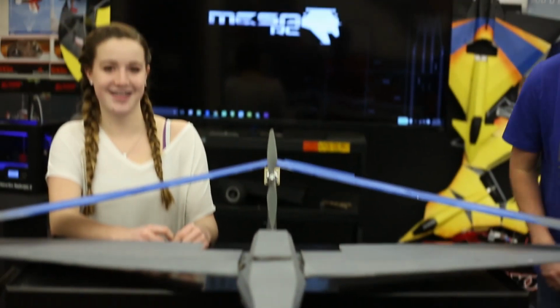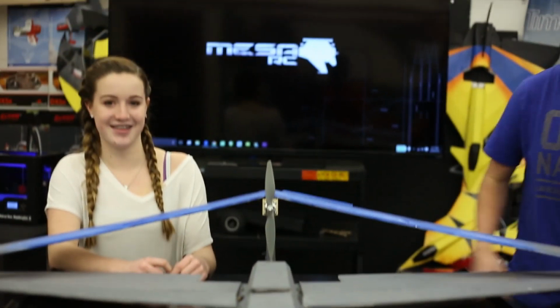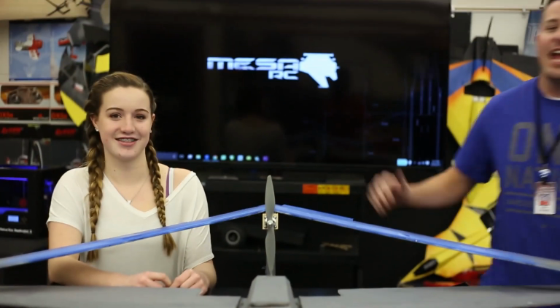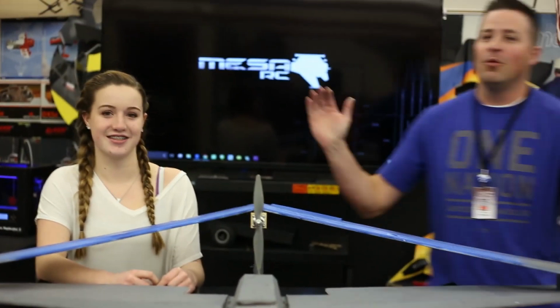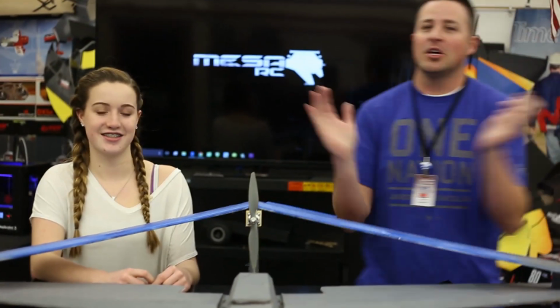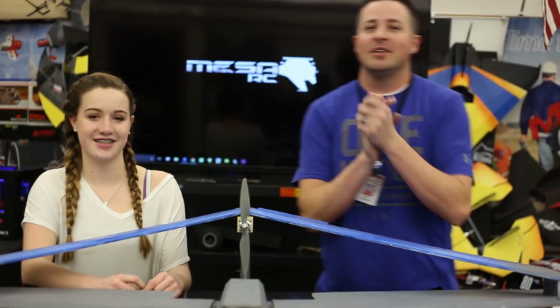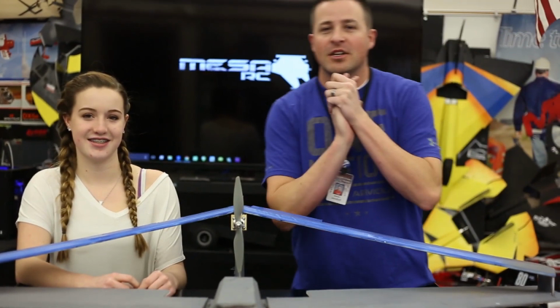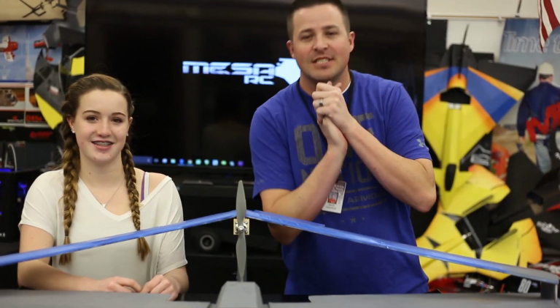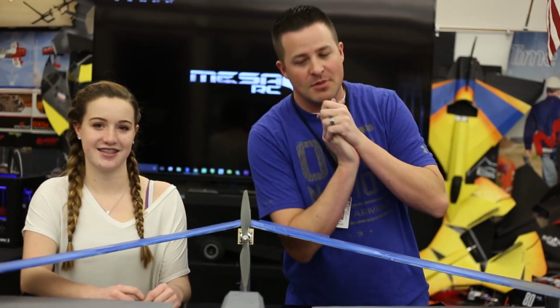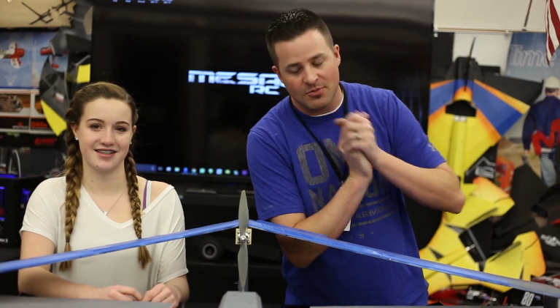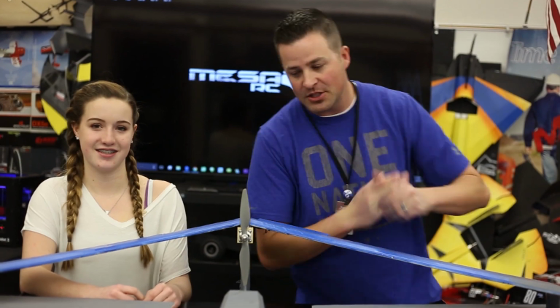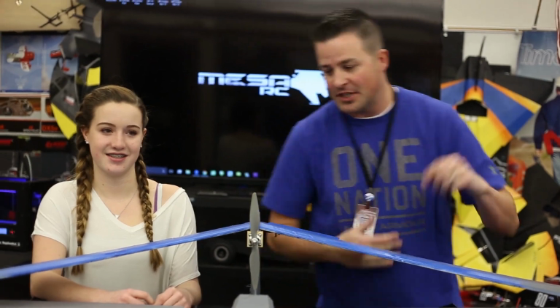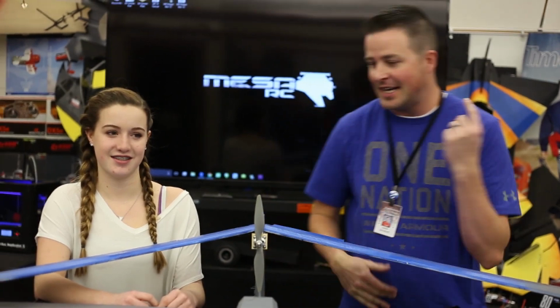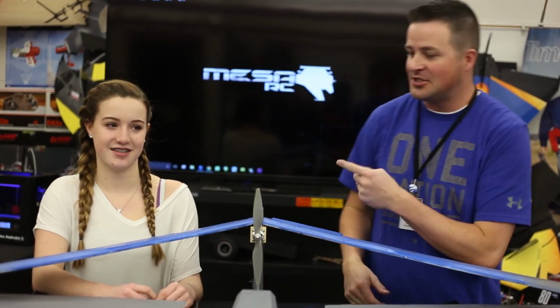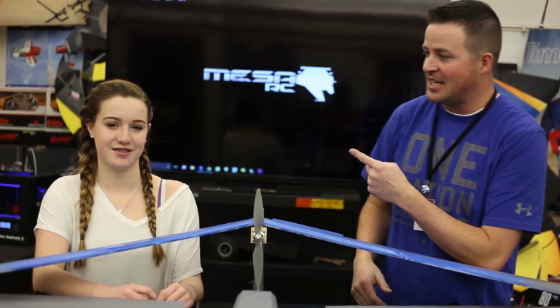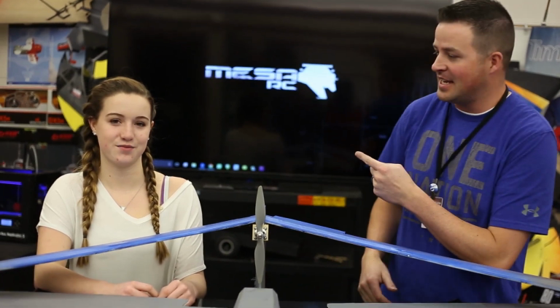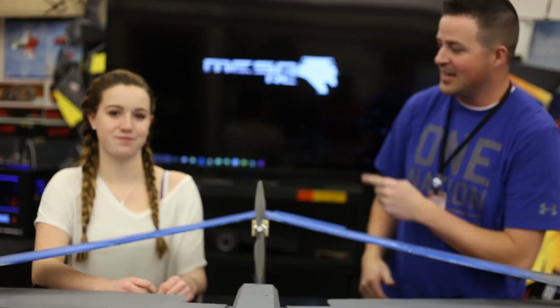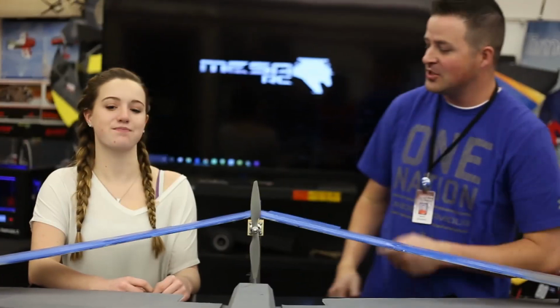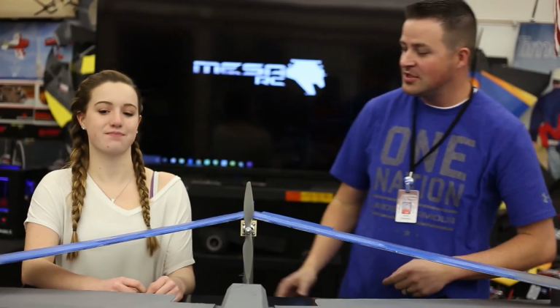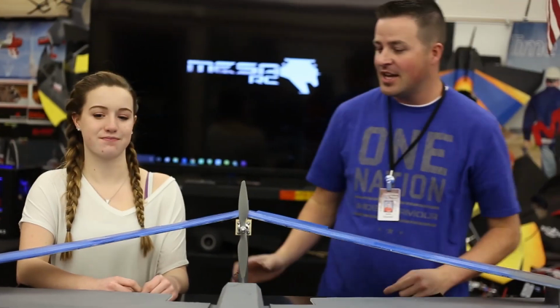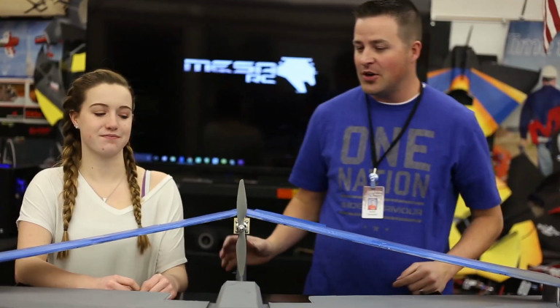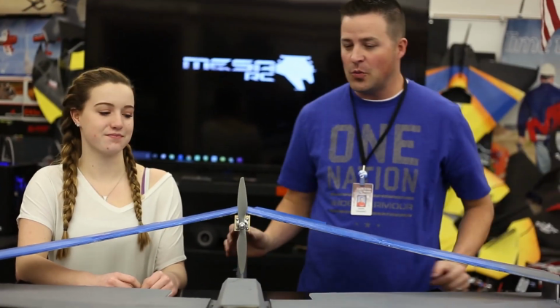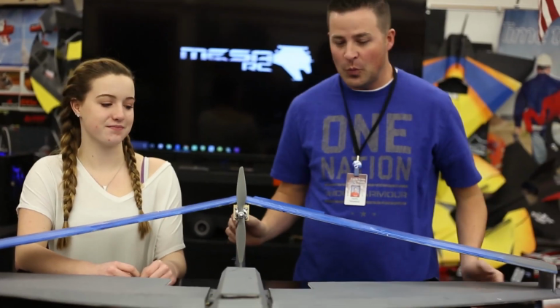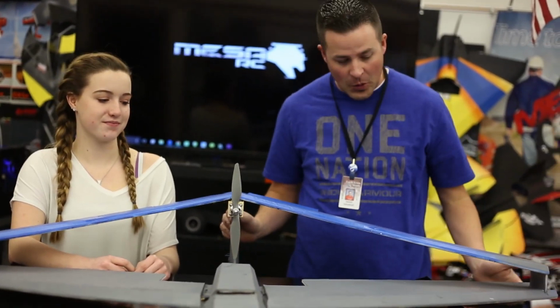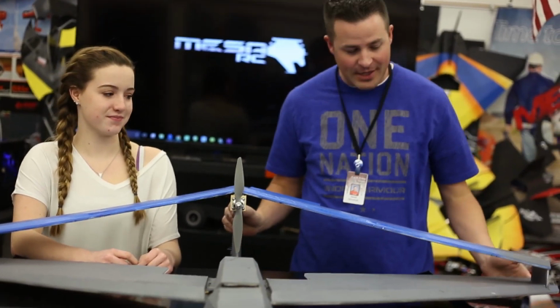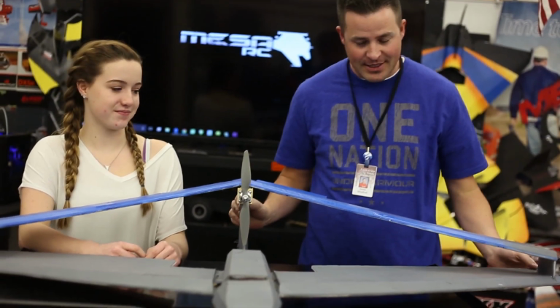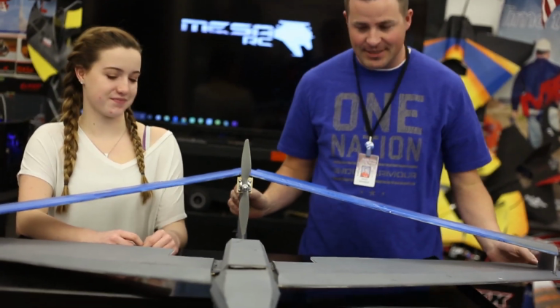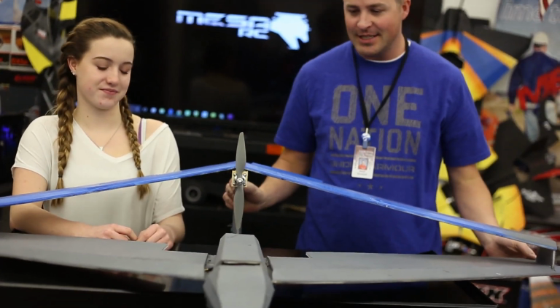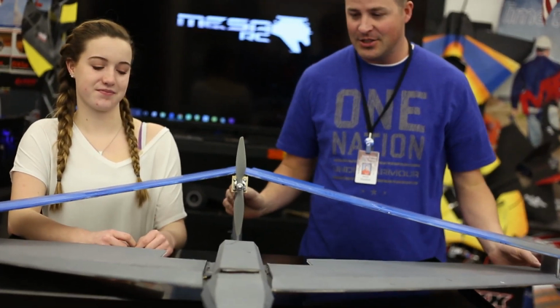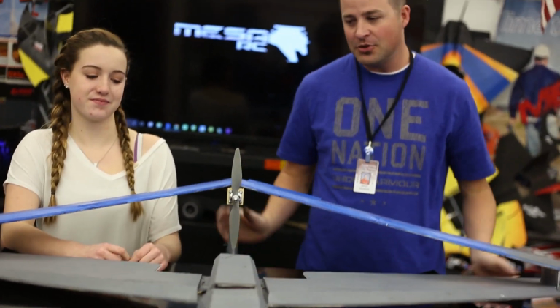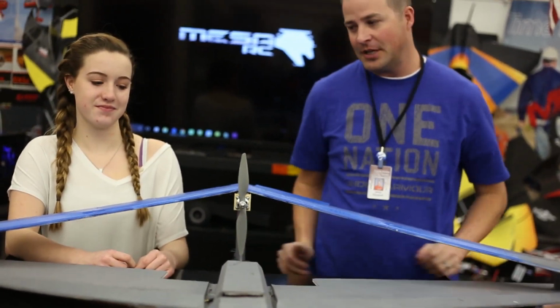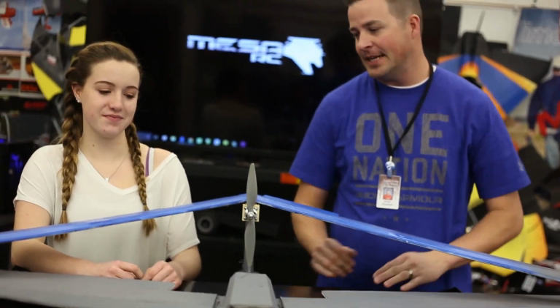Hey, welcome to Mr. RC. I'm Mr. Marshall. I got Susanna here. Susanna, what did you create?